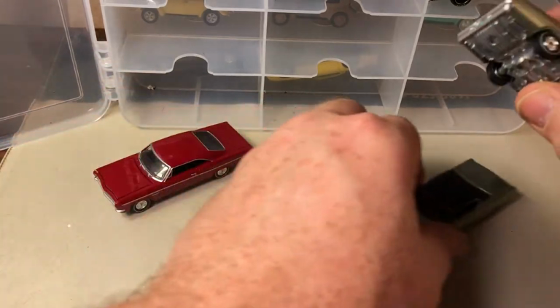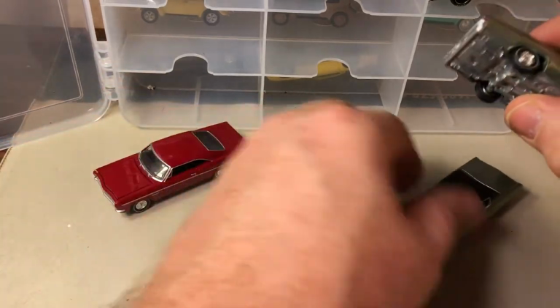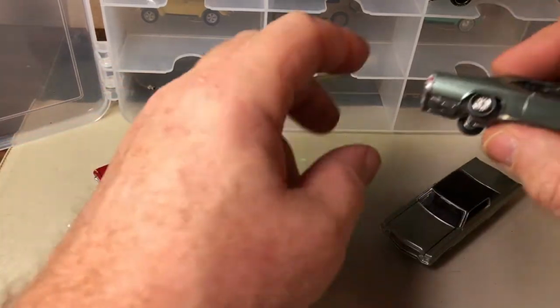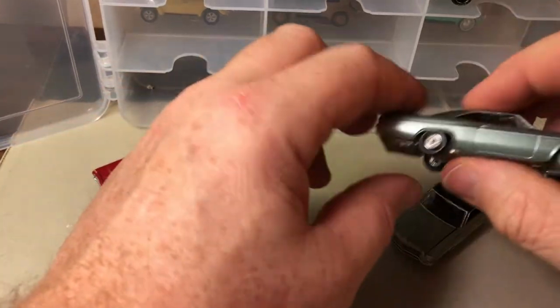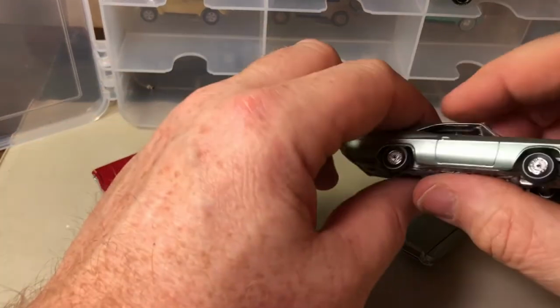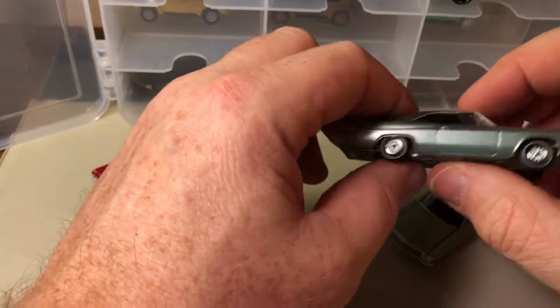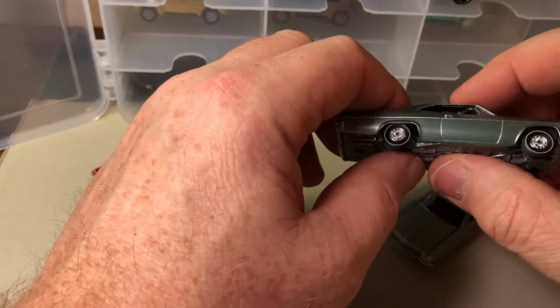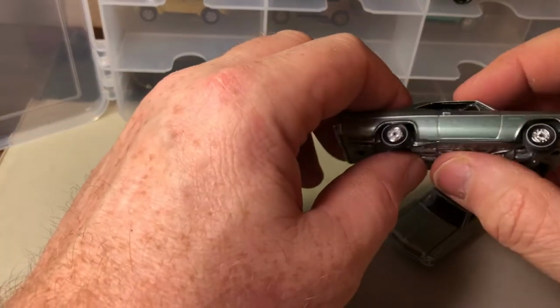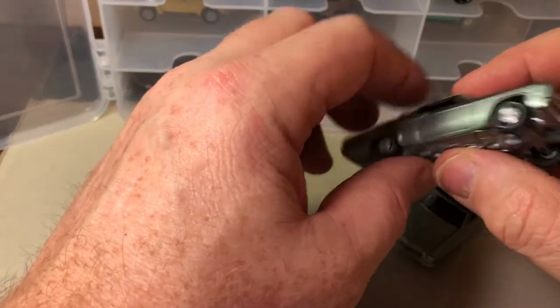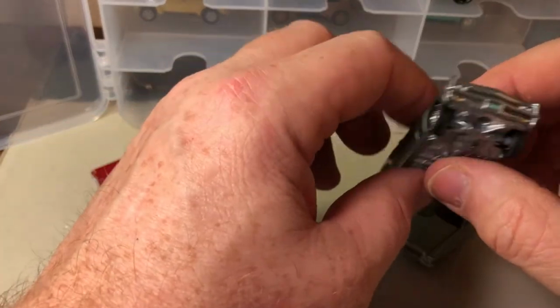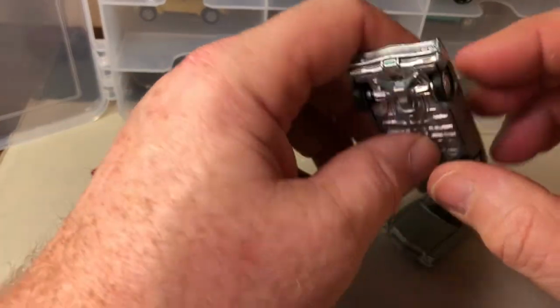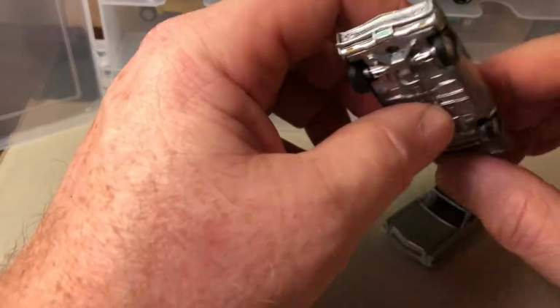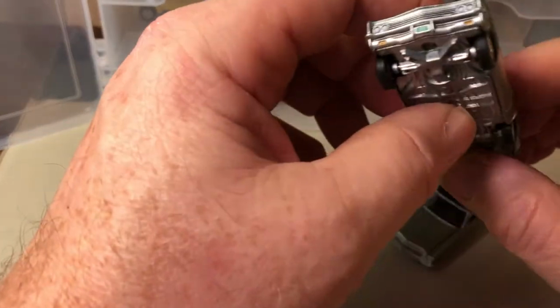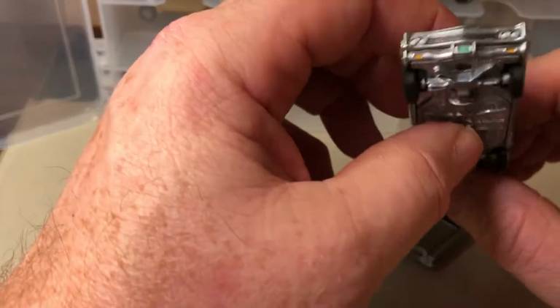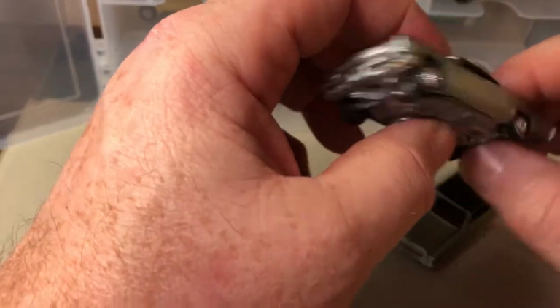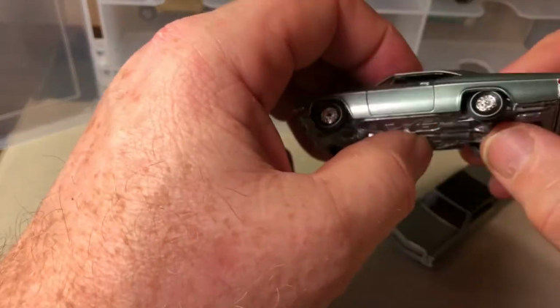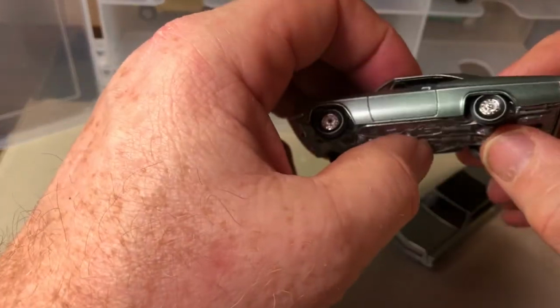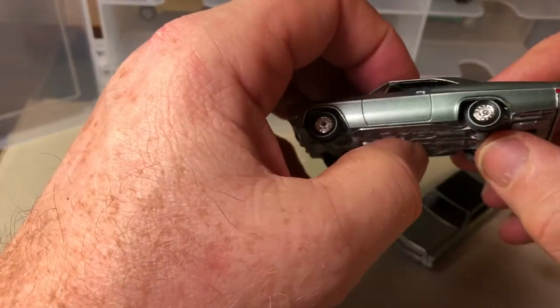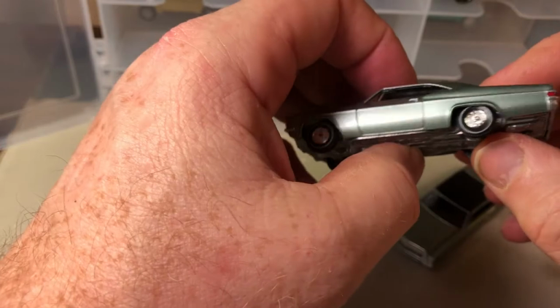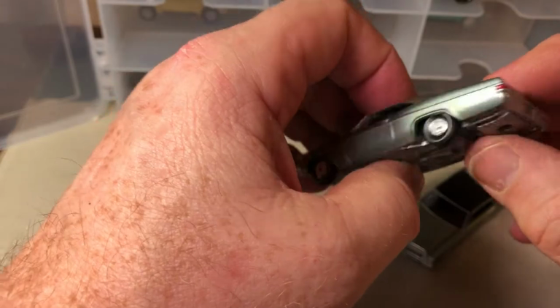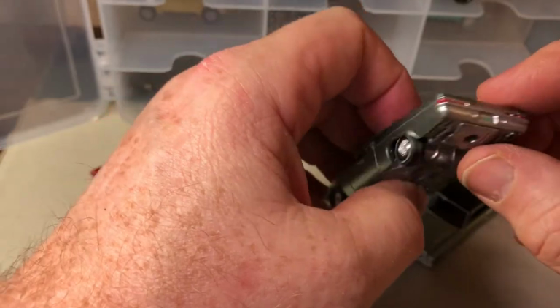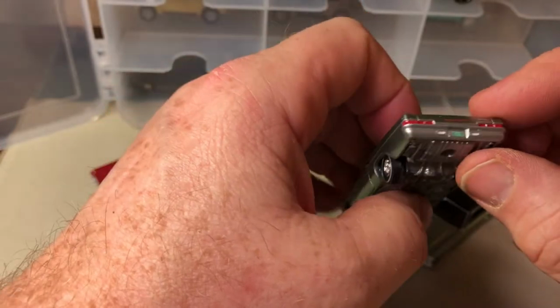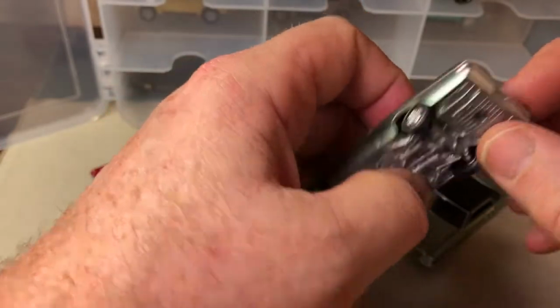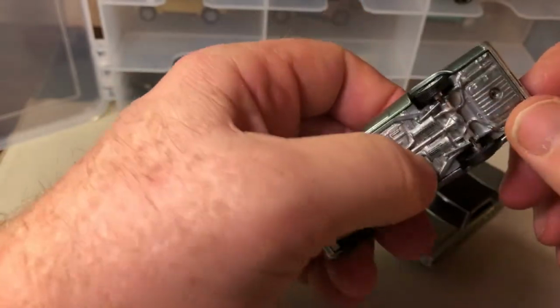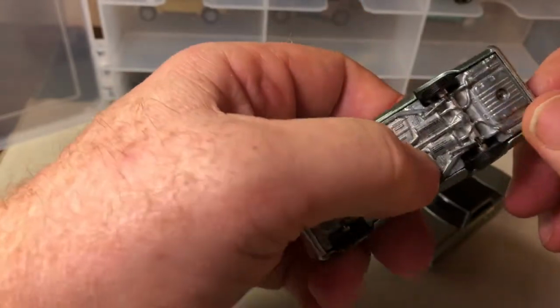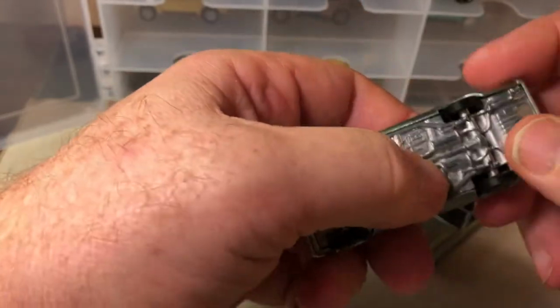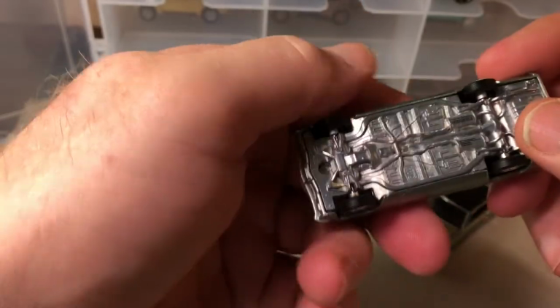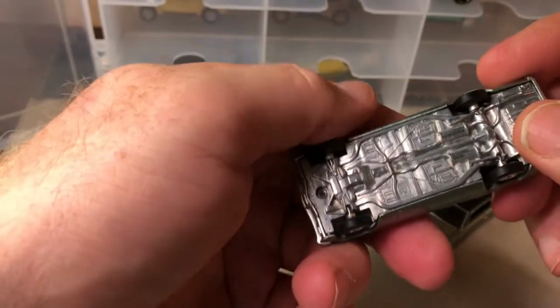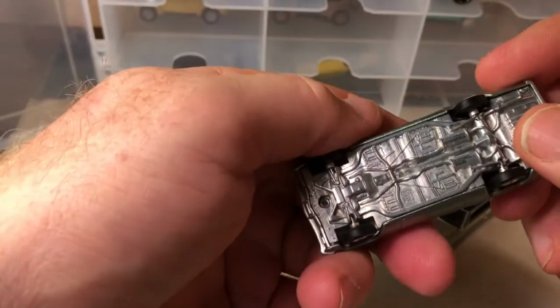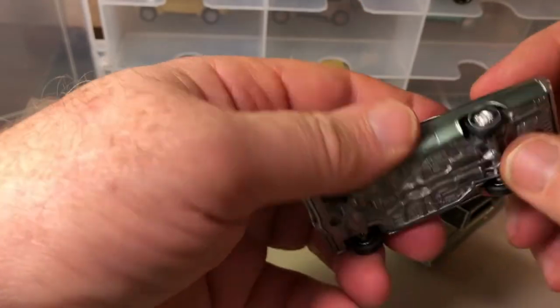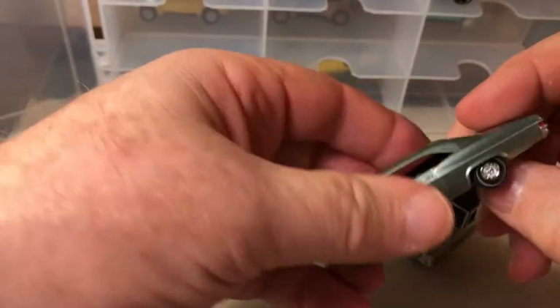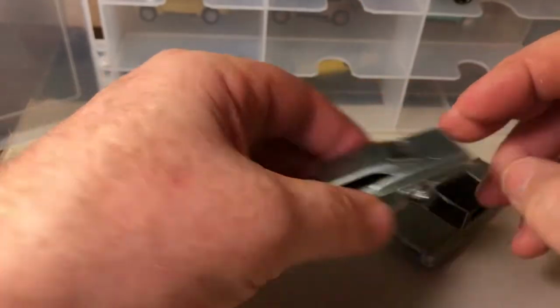Here's an alternate pink color to the red '66 Impala from Auto World.